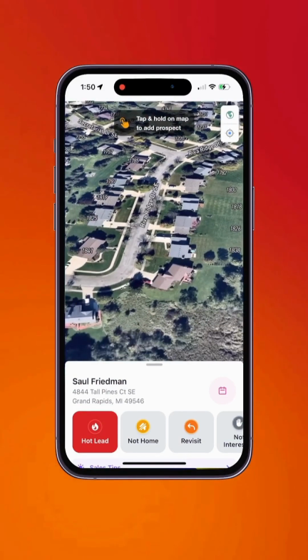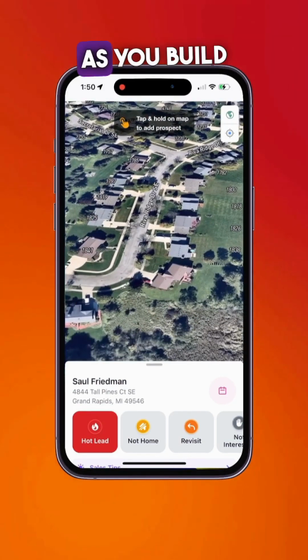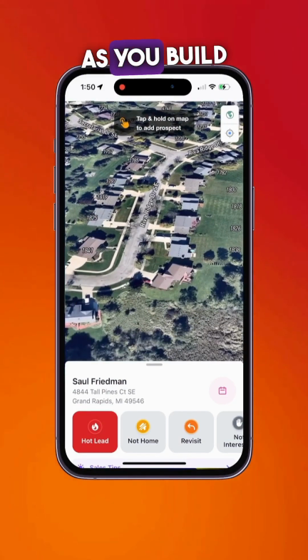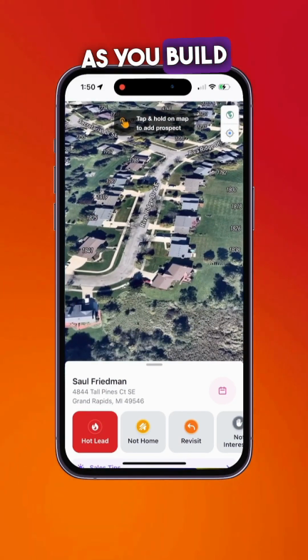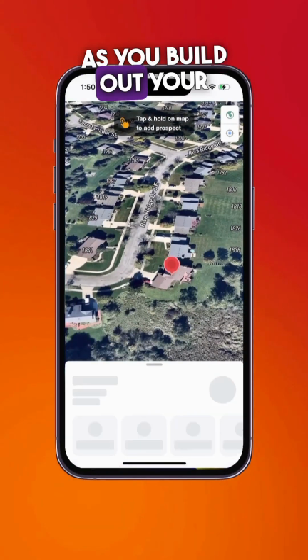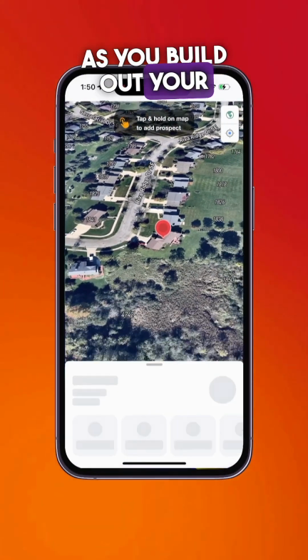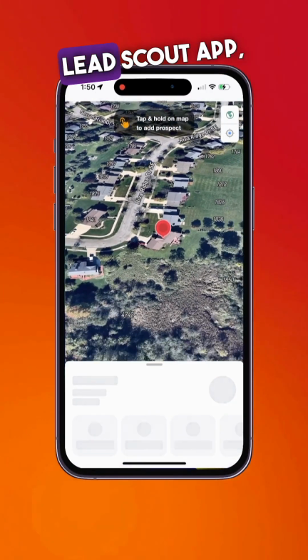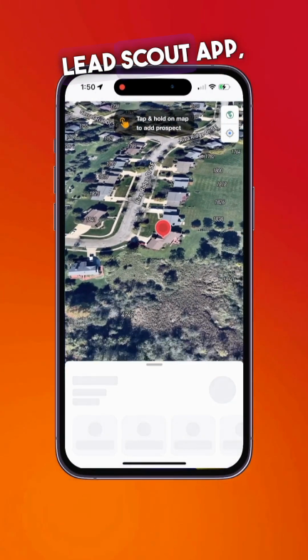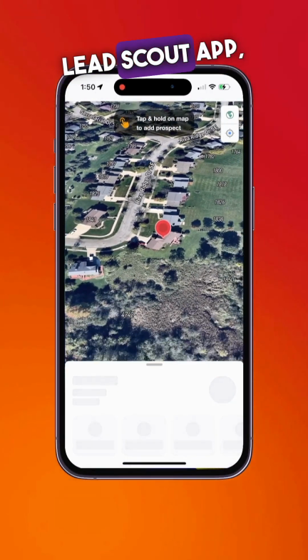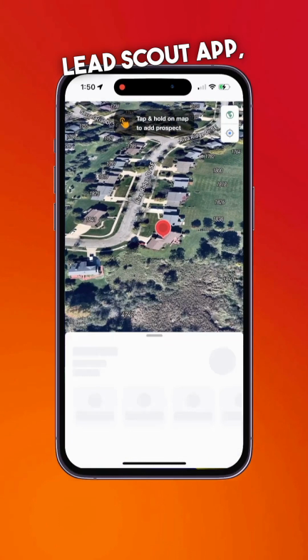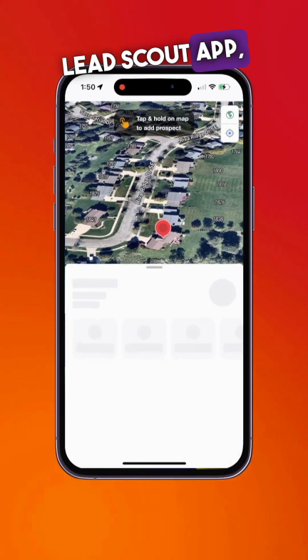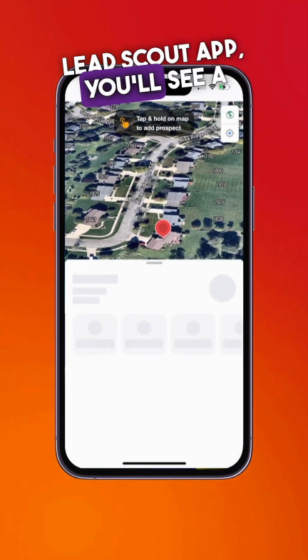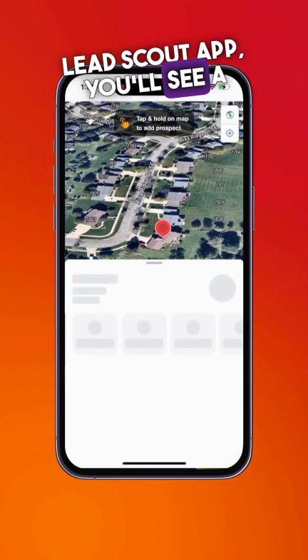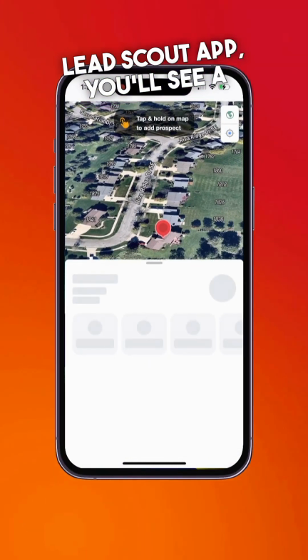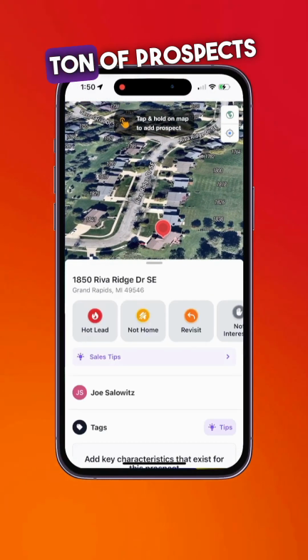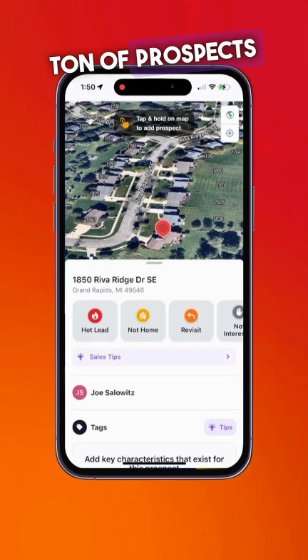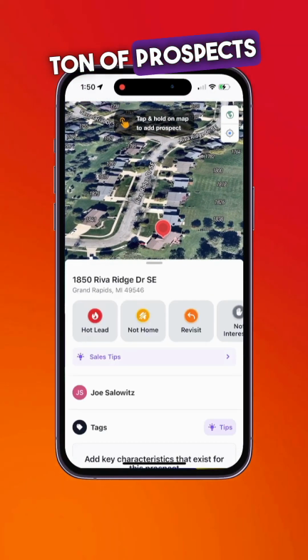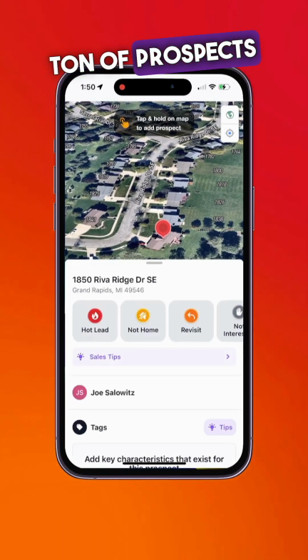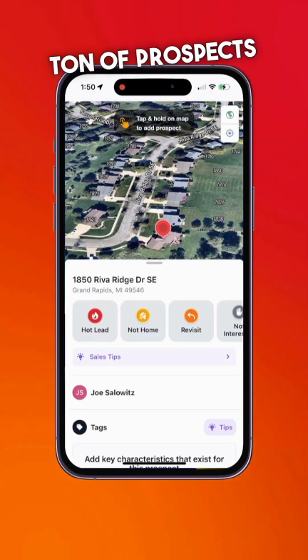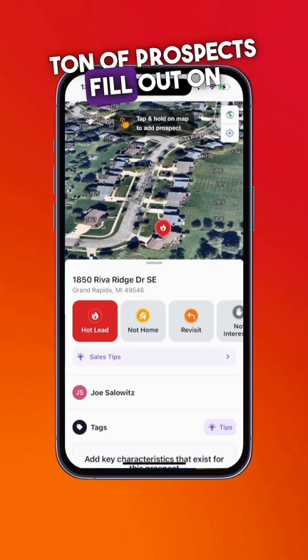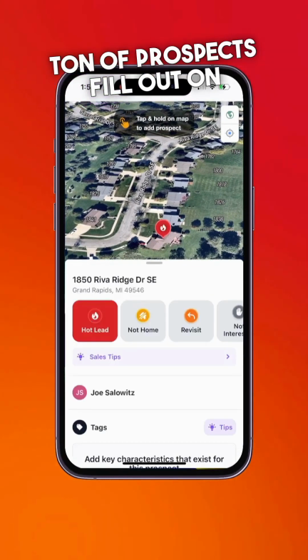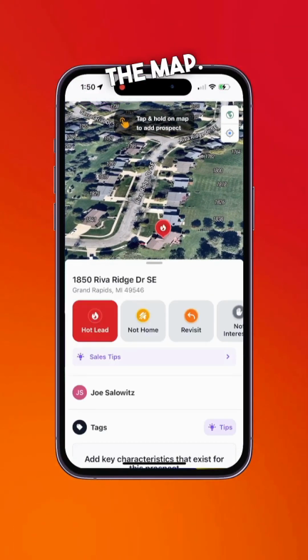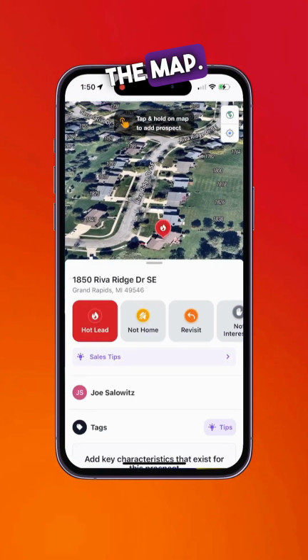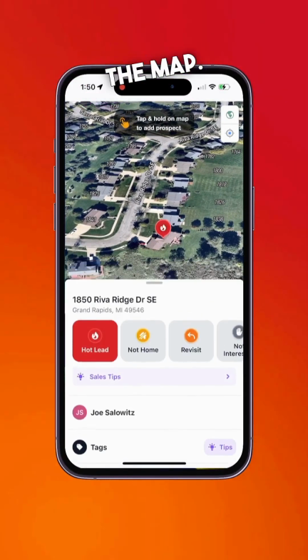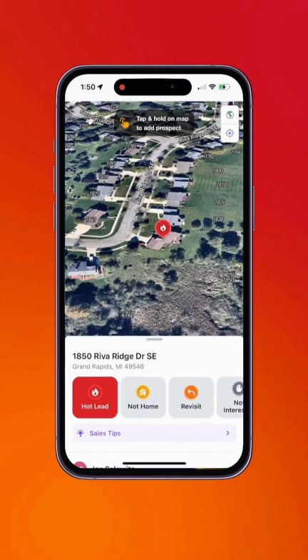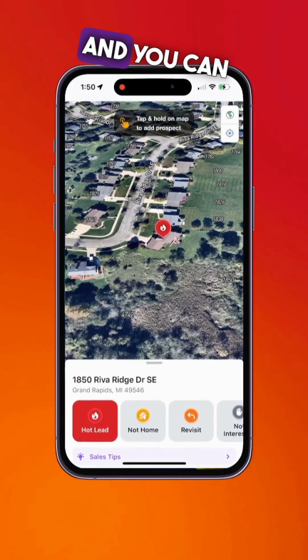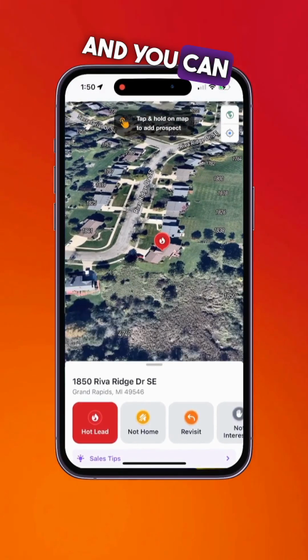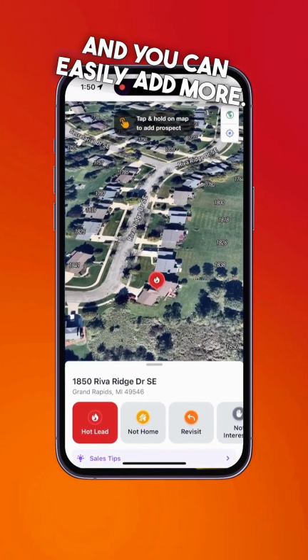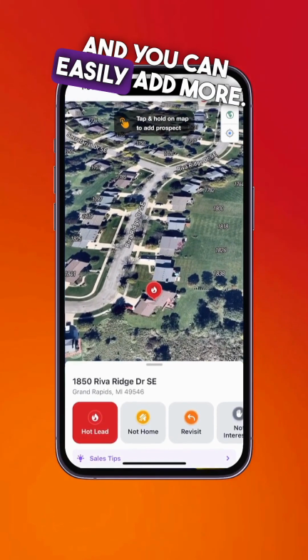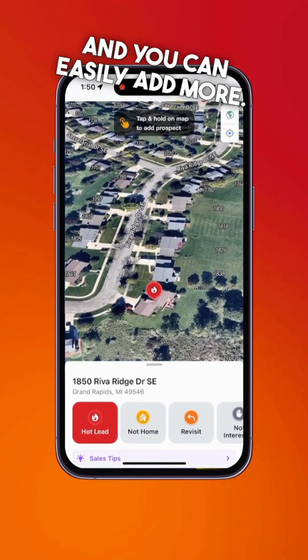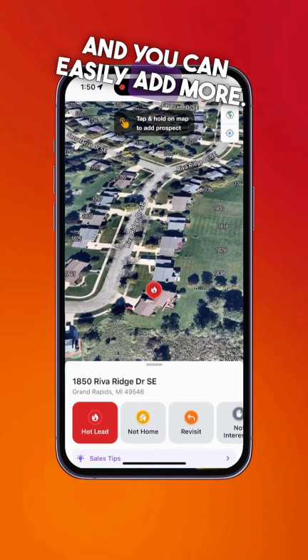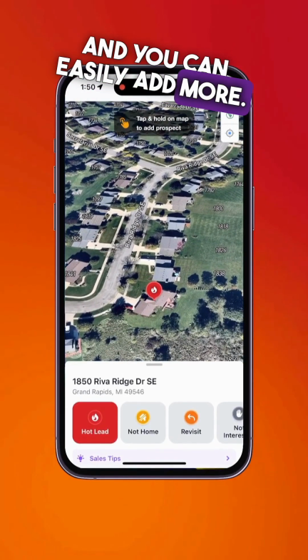As you build out your LeadScout app, you'll see a ton of prospects fill out on the map, and you can easily add more.